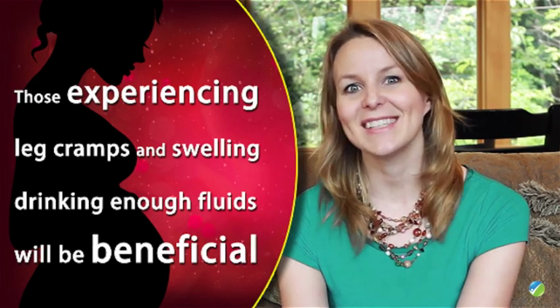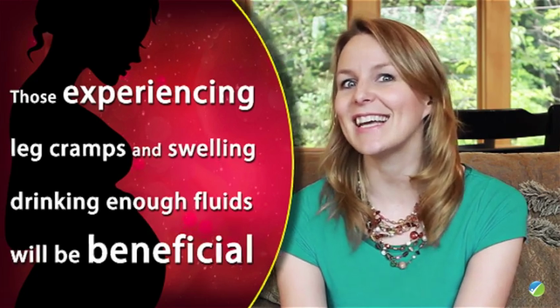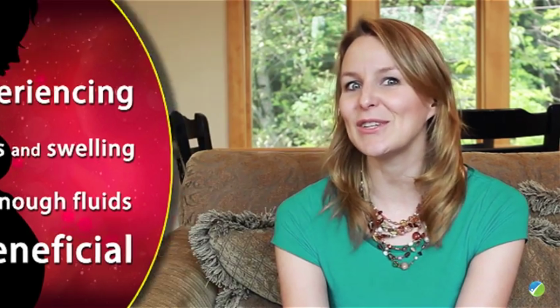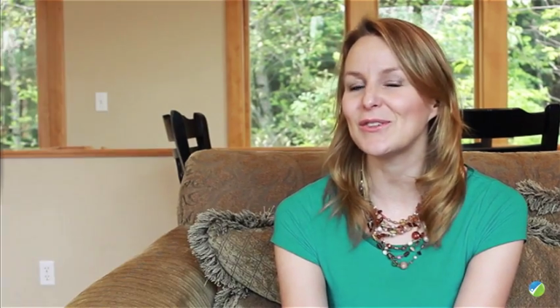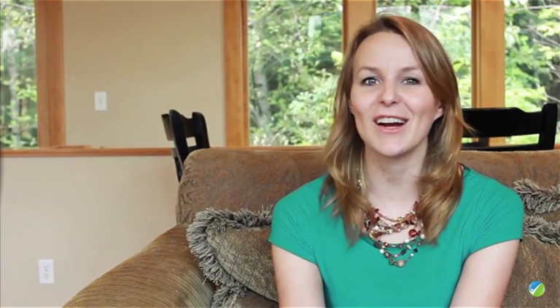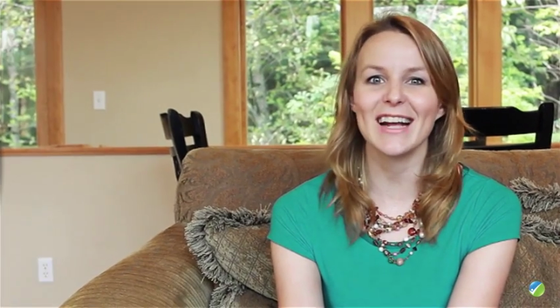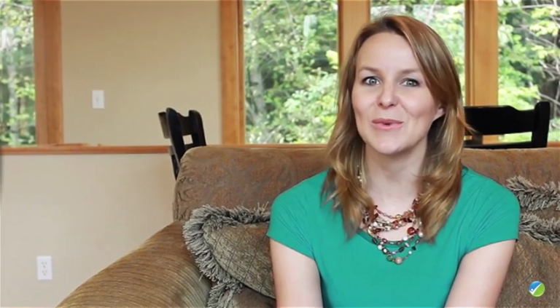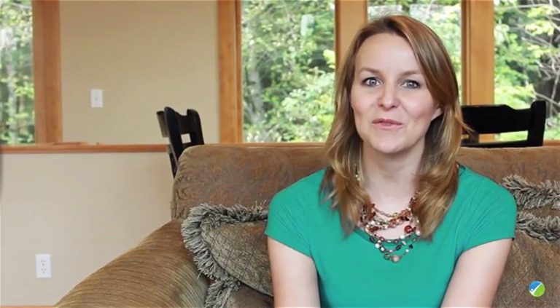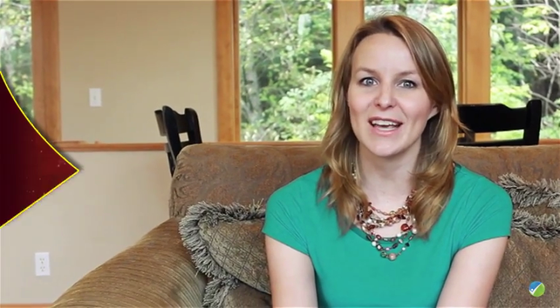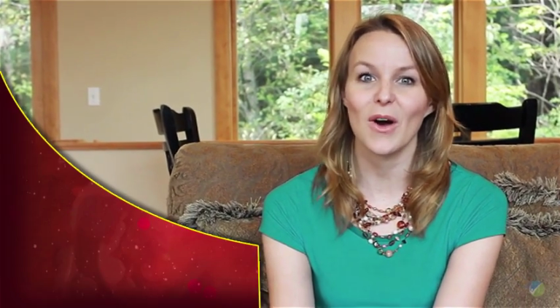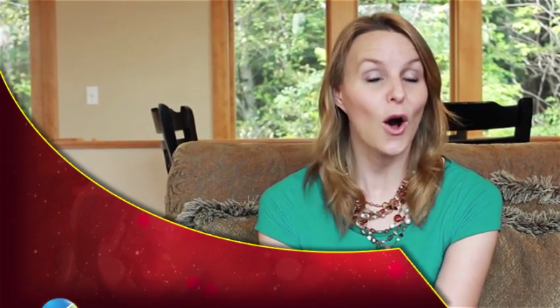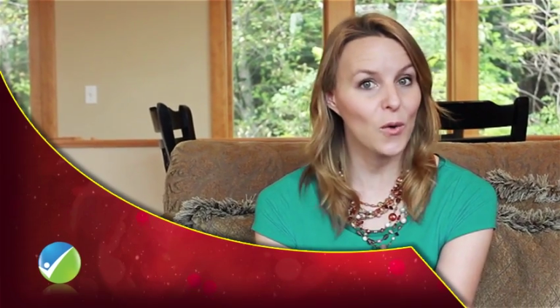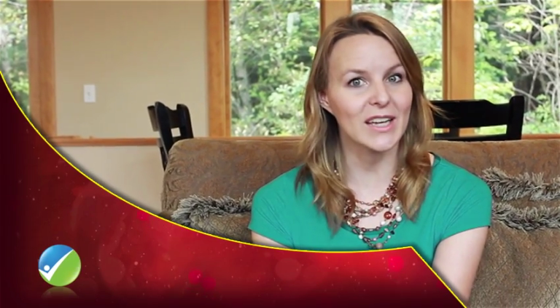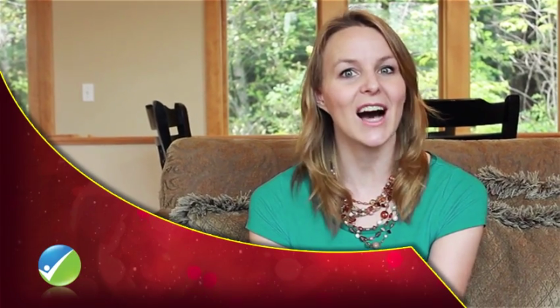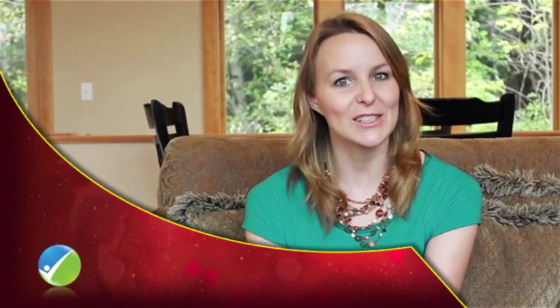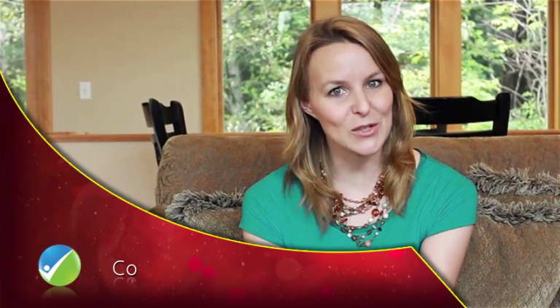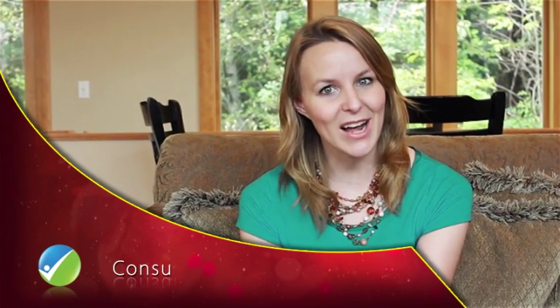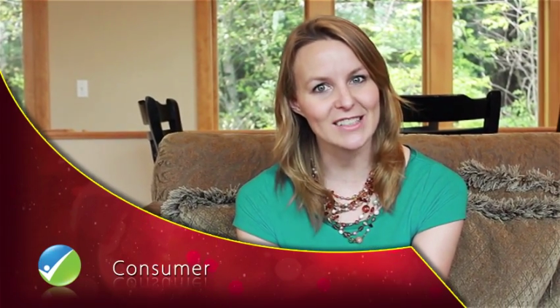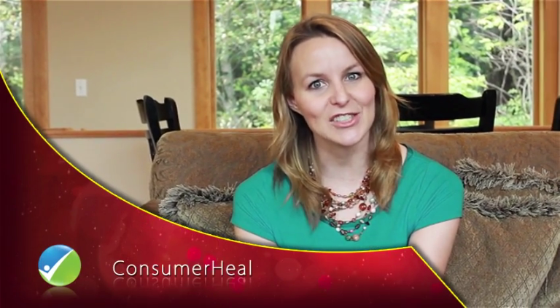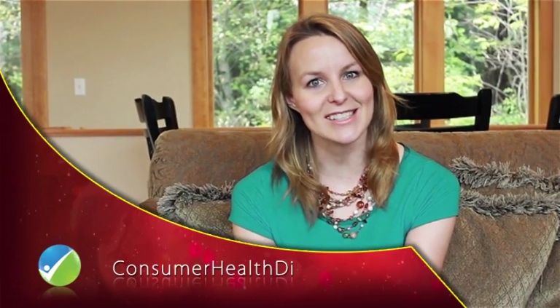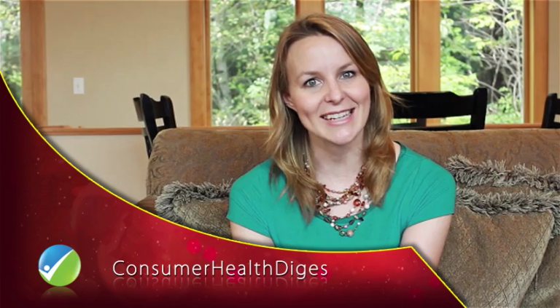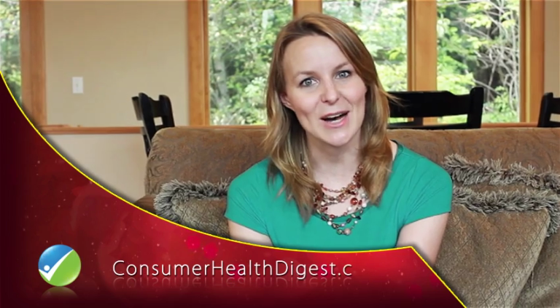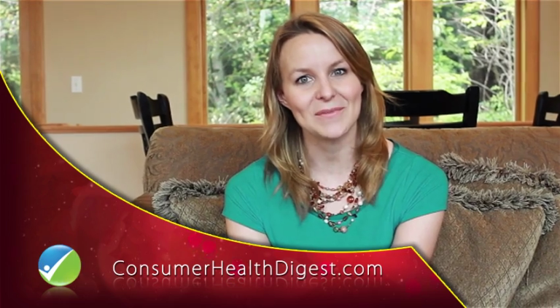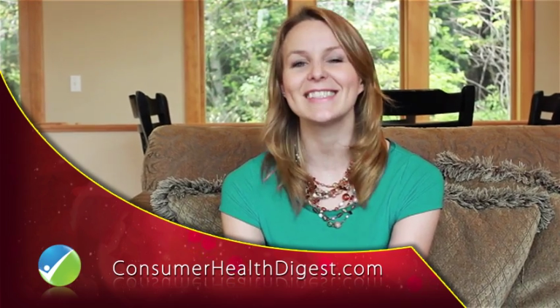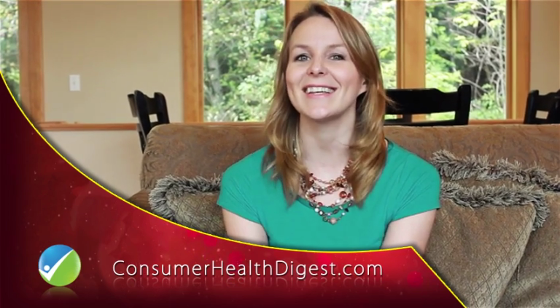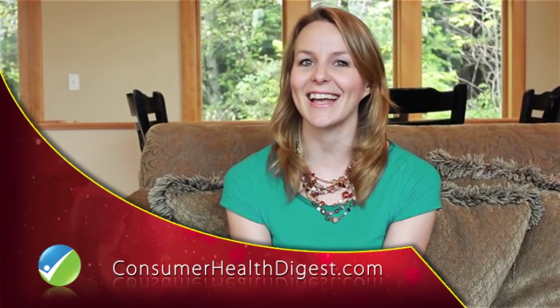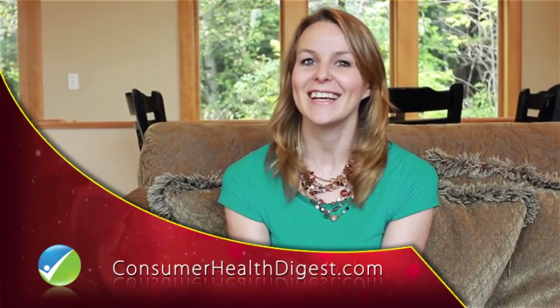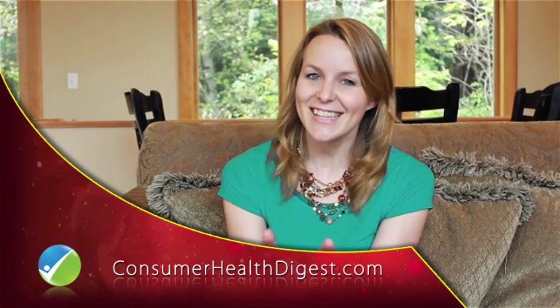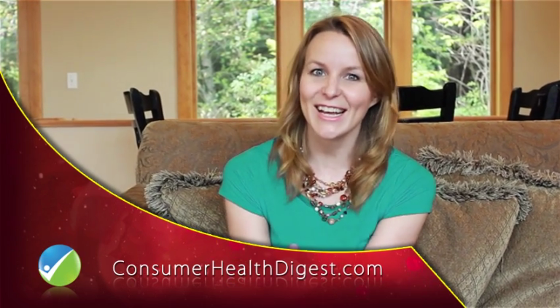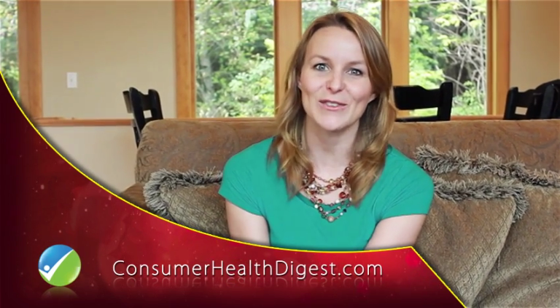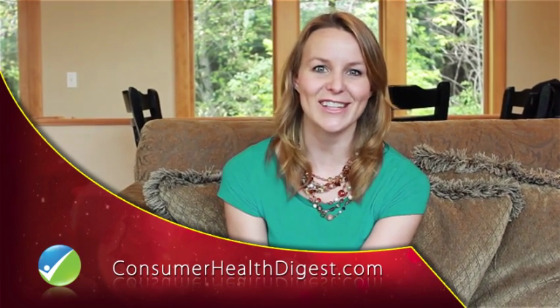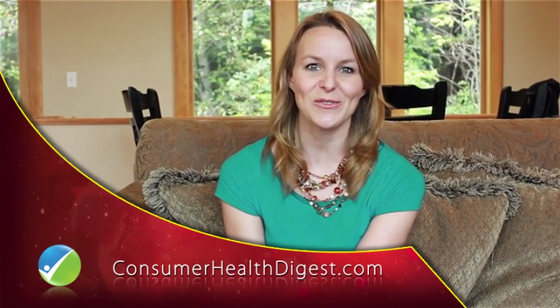Stay tuned for our next week's video only on consumerhealthdigest.com. Till then, take care of yourself.